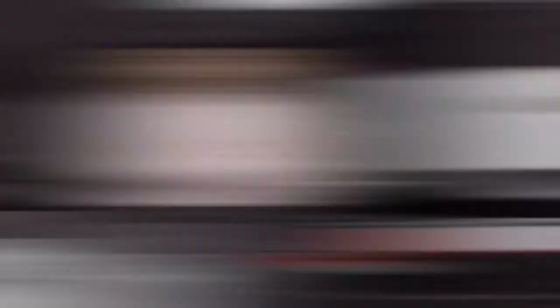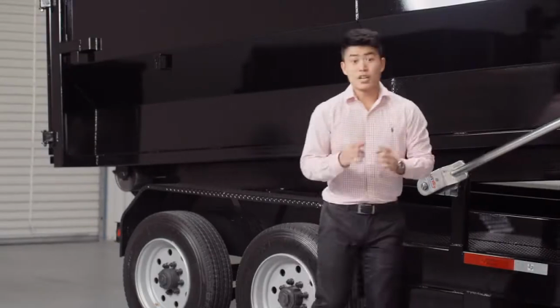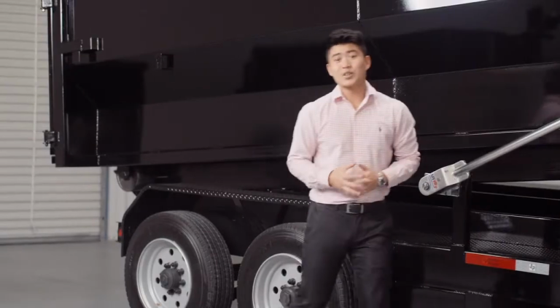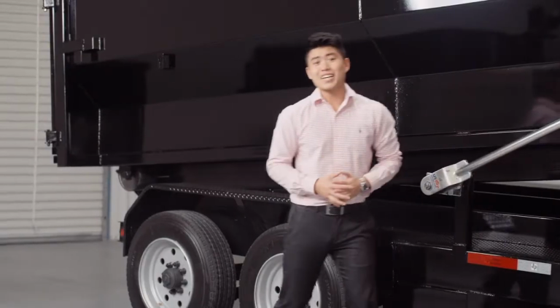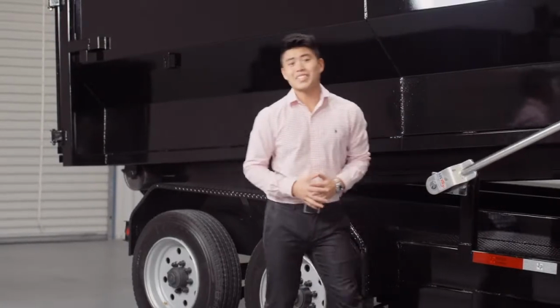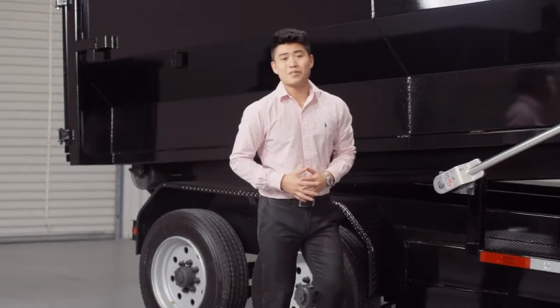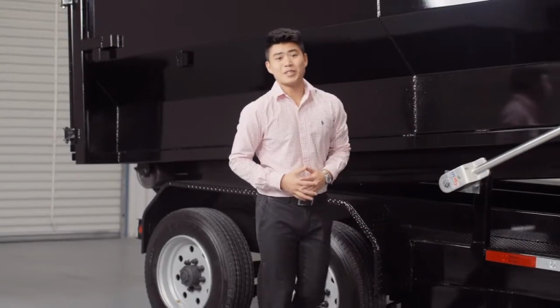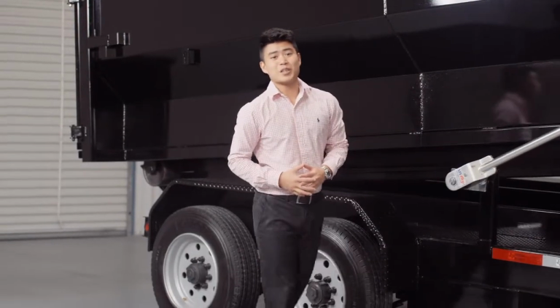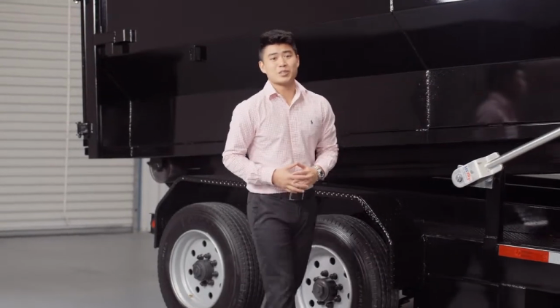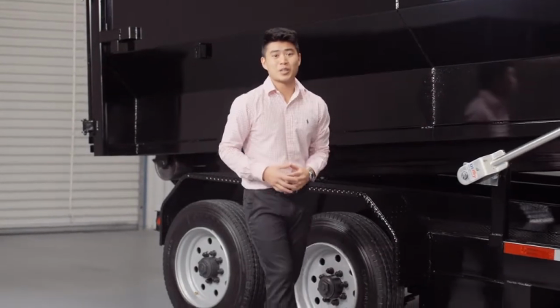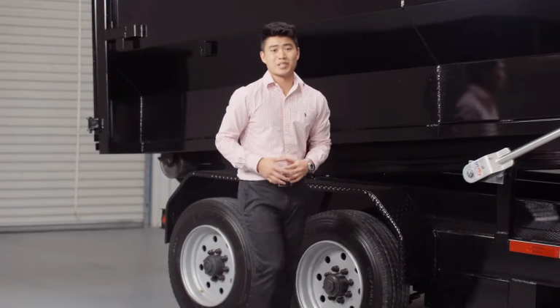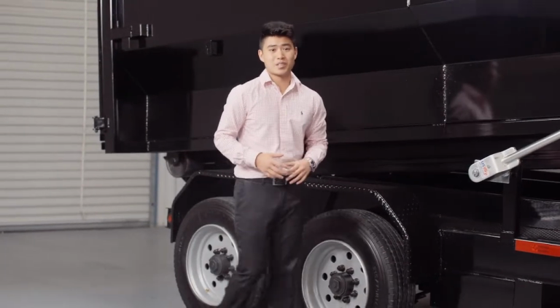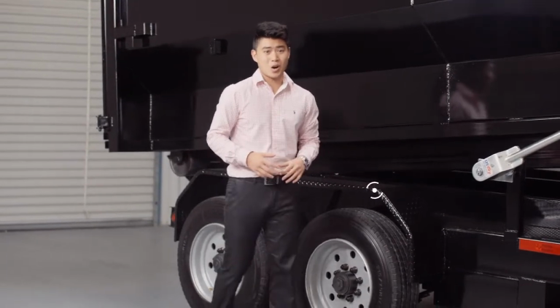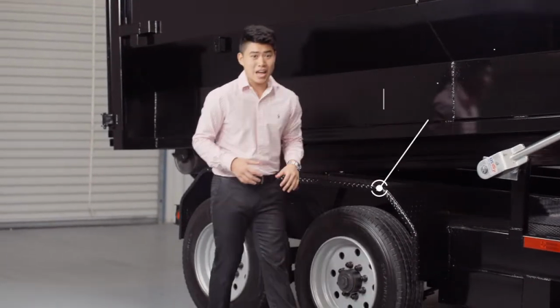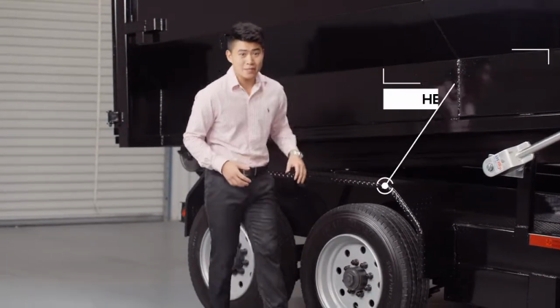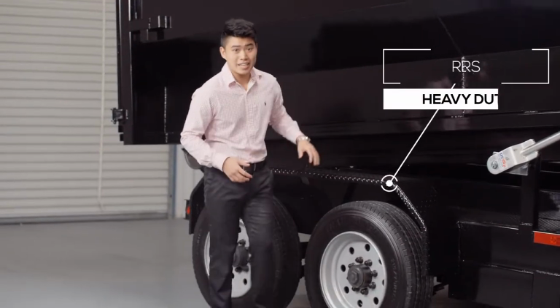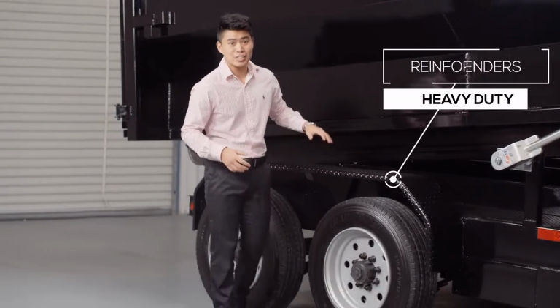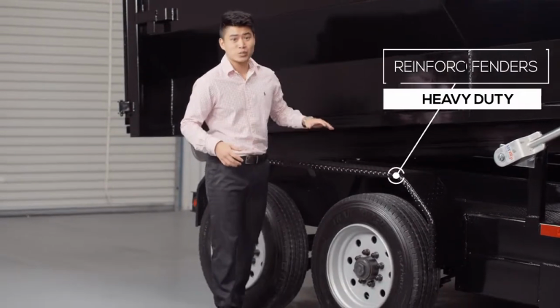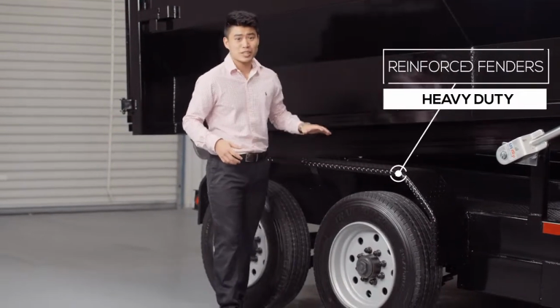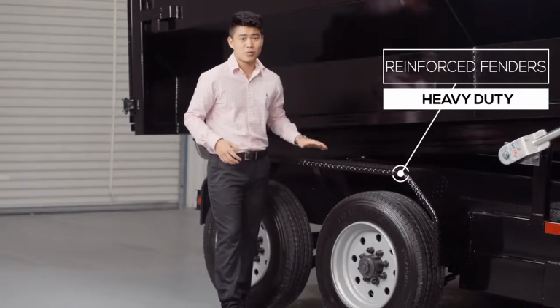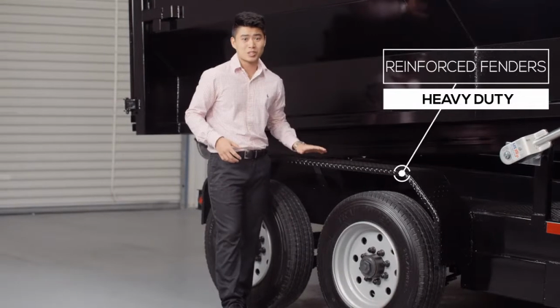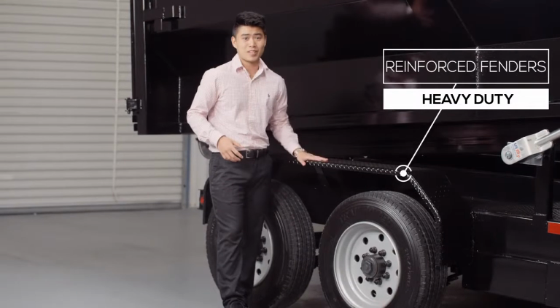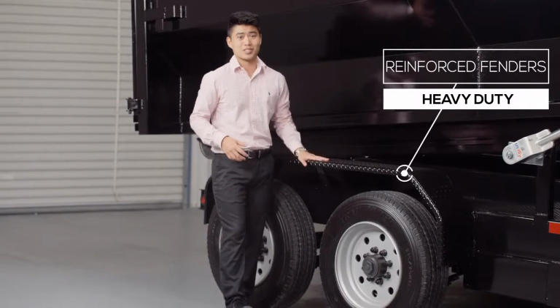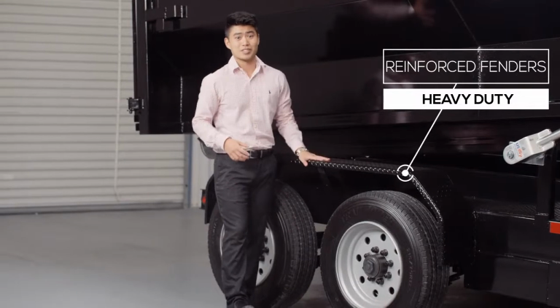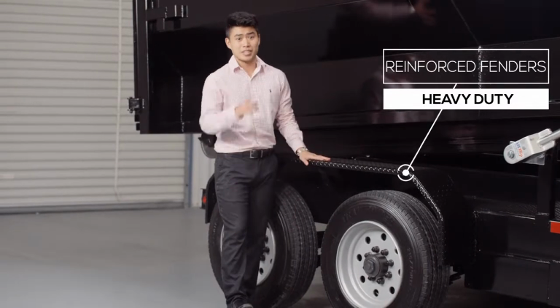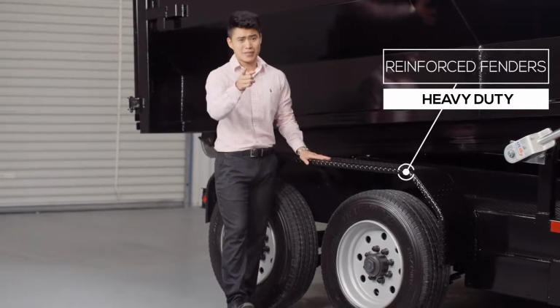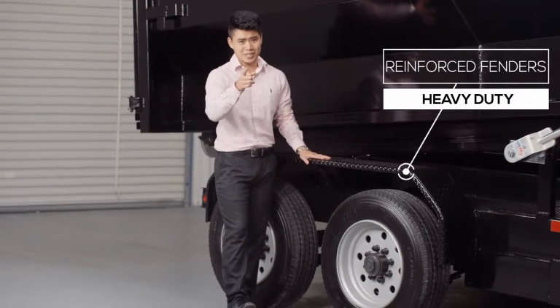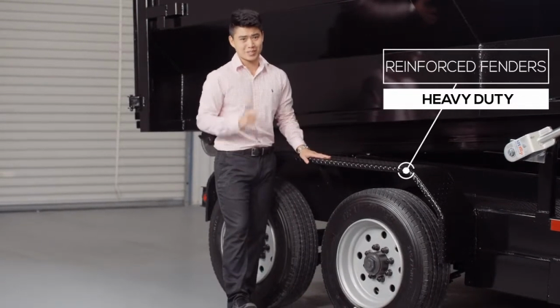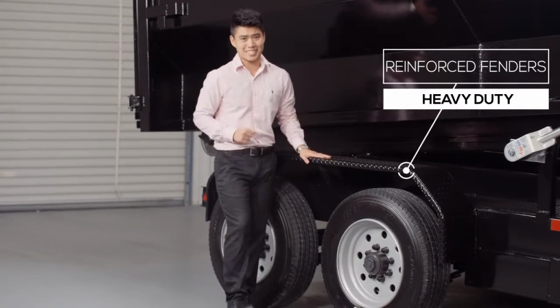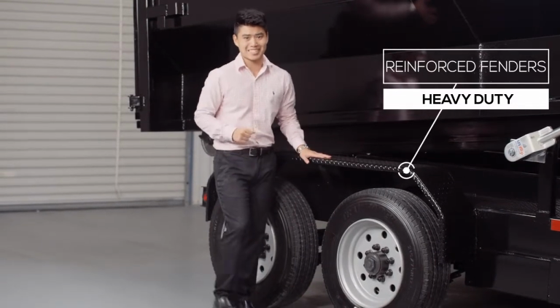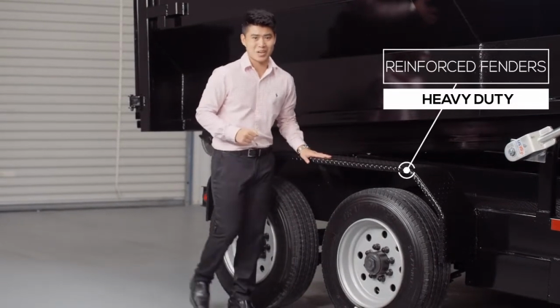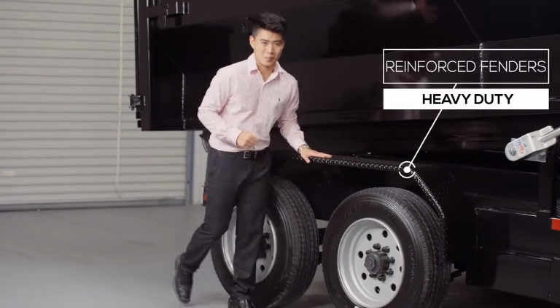Another nice standard feature on this trailer are the heavy gauge reinforced fenders — heavy enough so that you can stand on them.